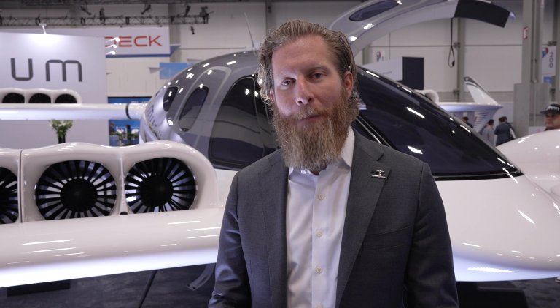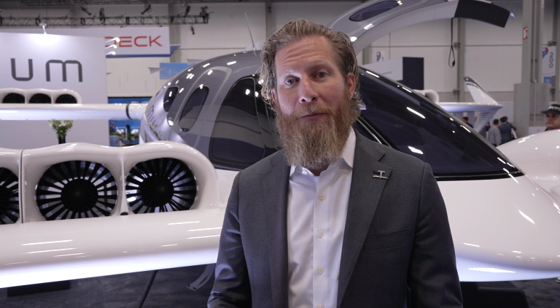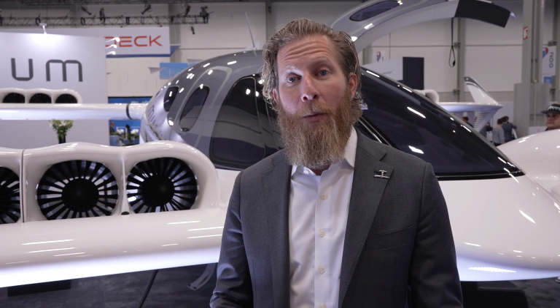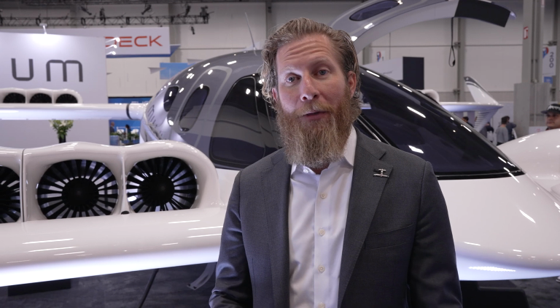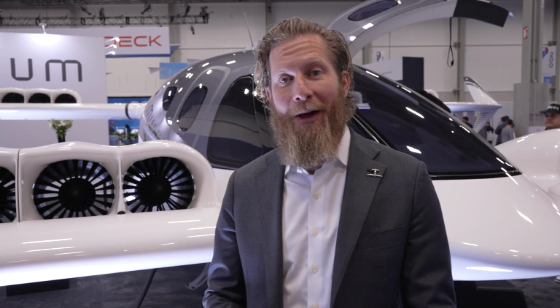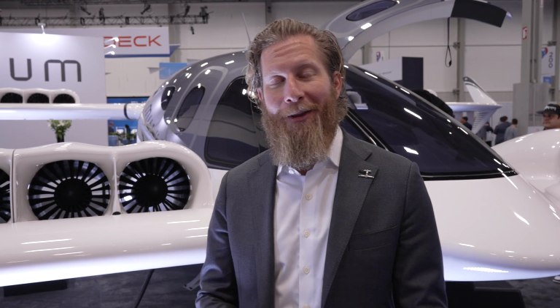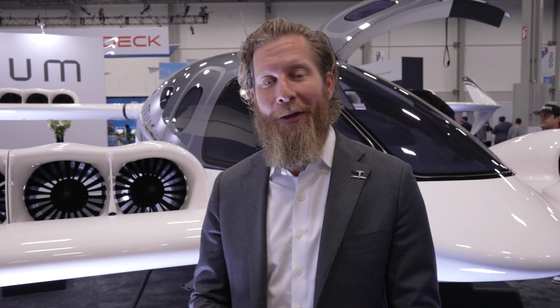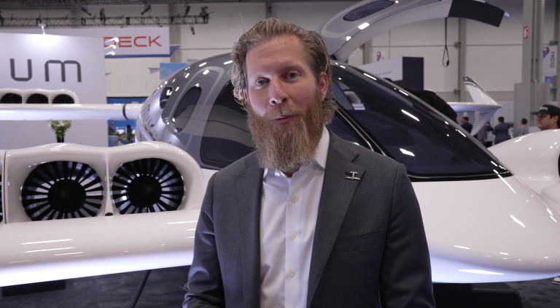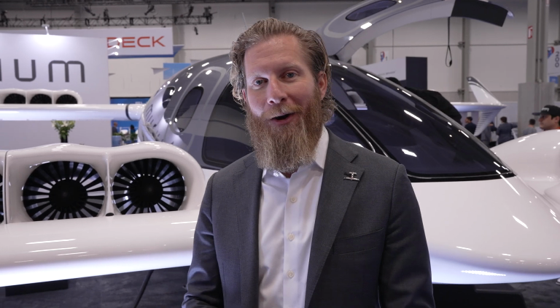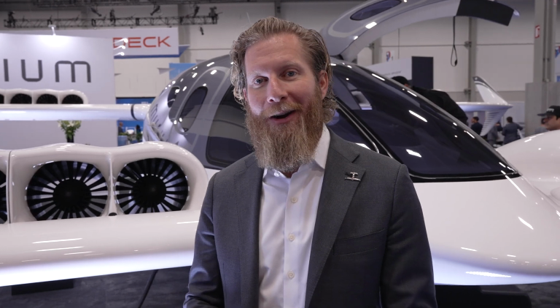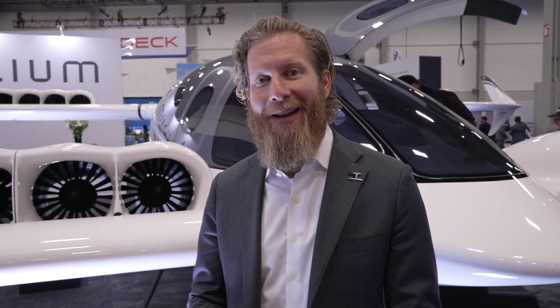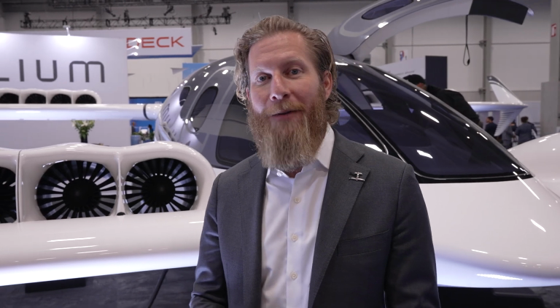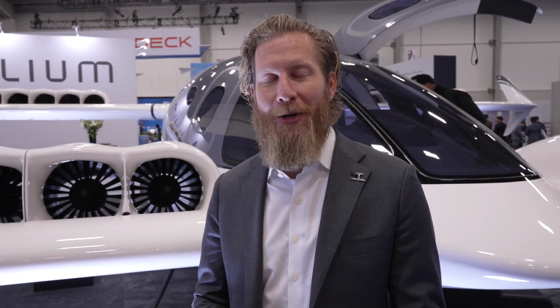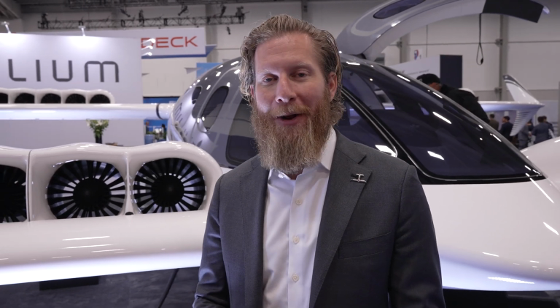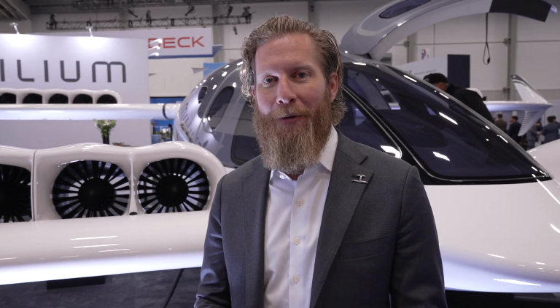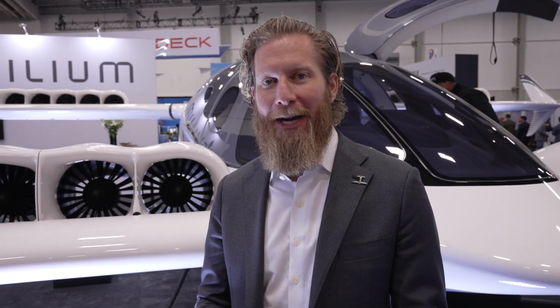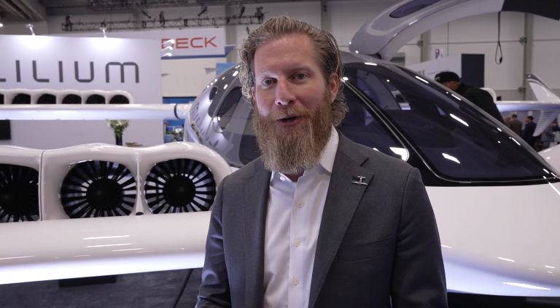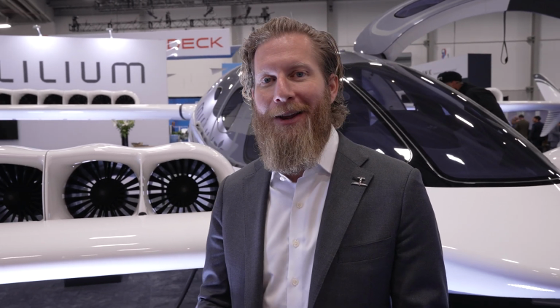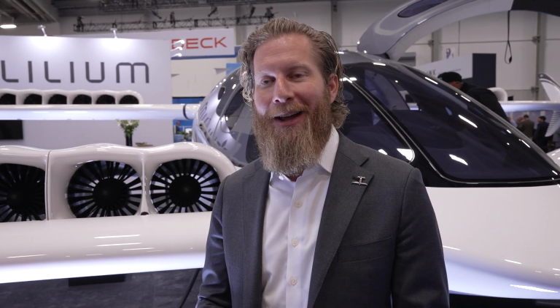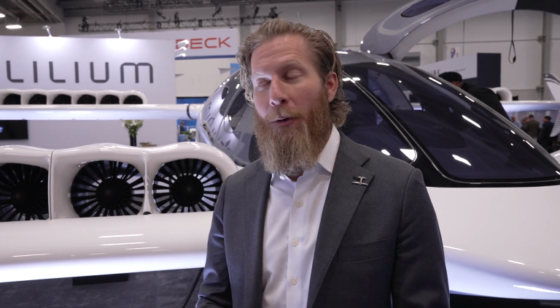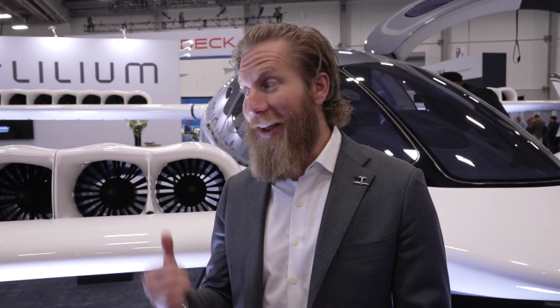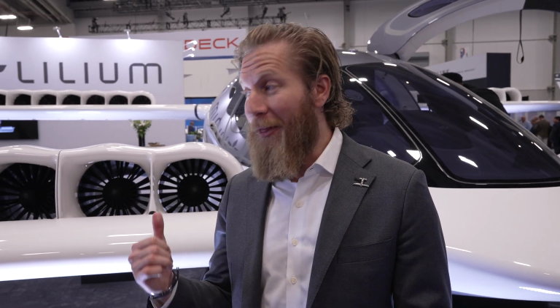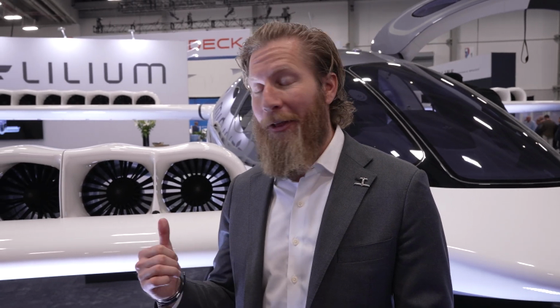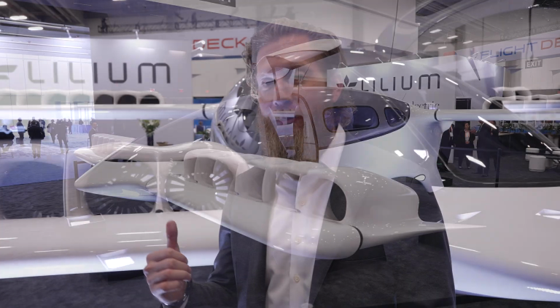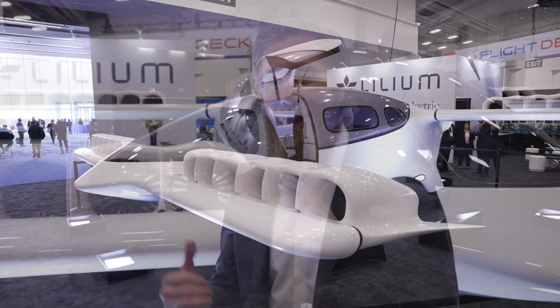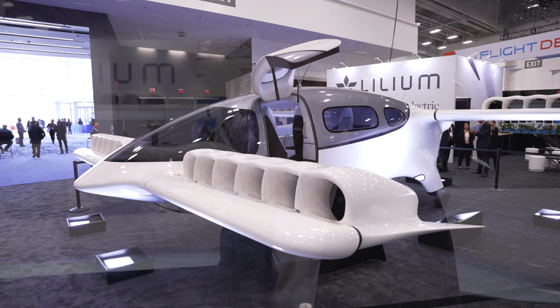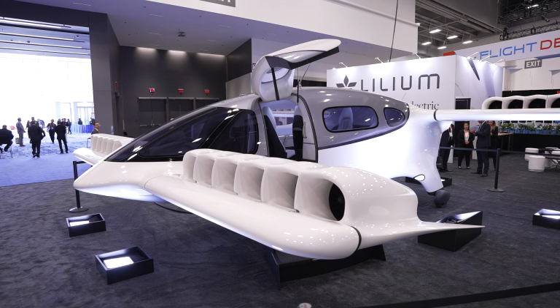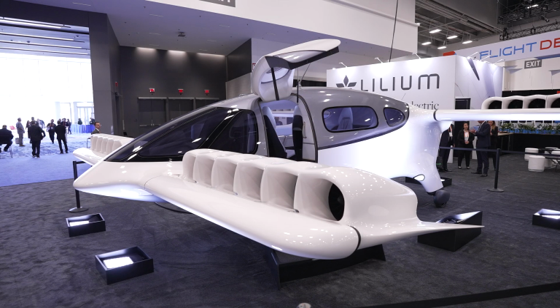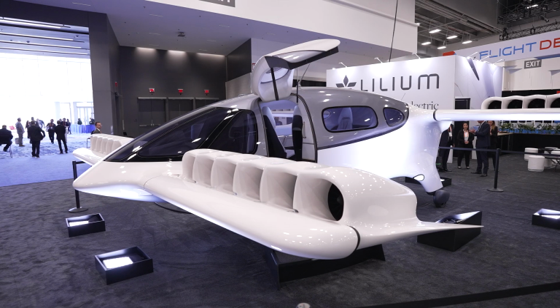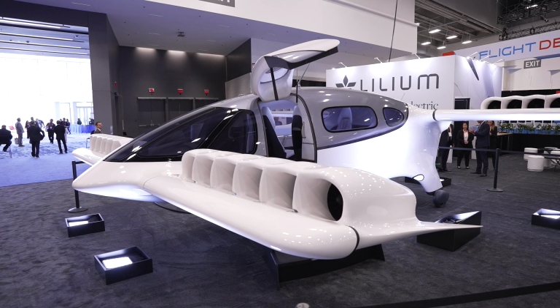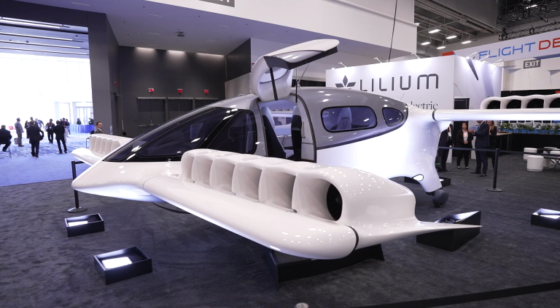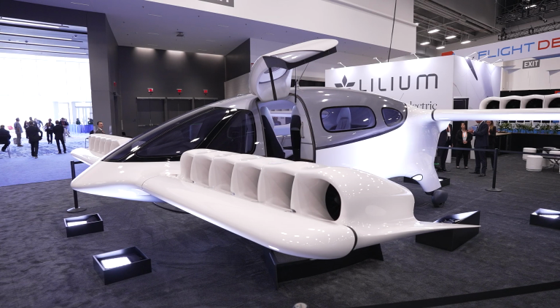Matt Brofman with Lilium. We're an eVTOL manufacturer. We're making the Lilium Jet, which is this aircraft here.